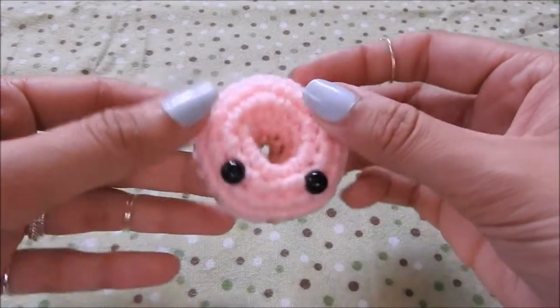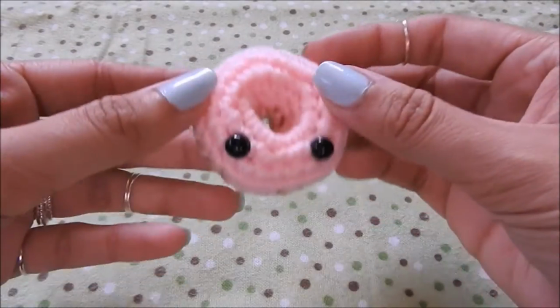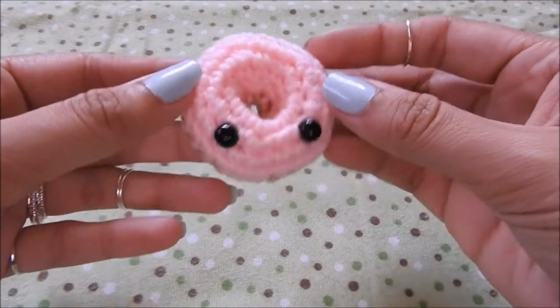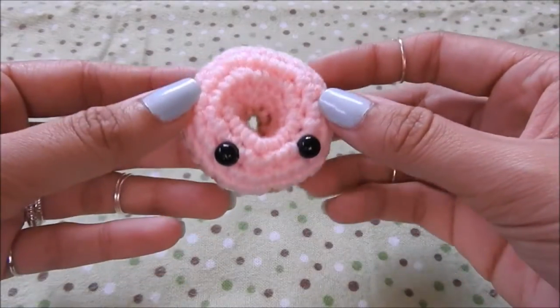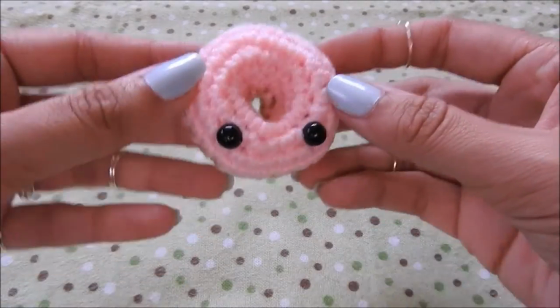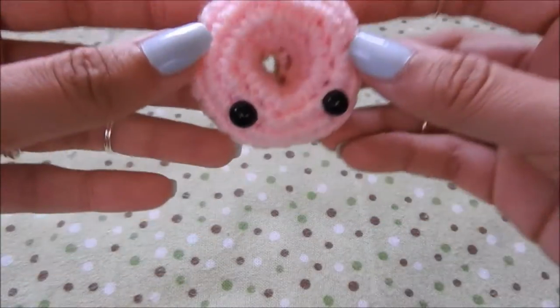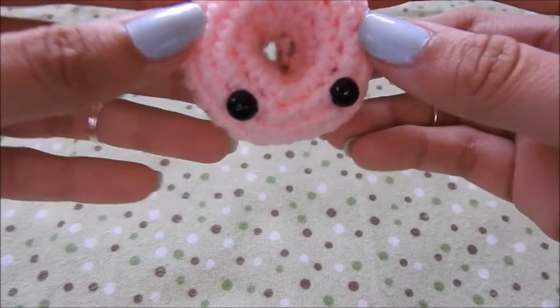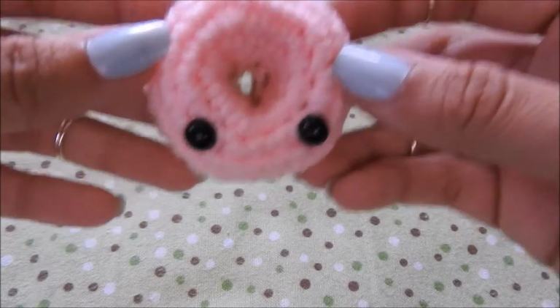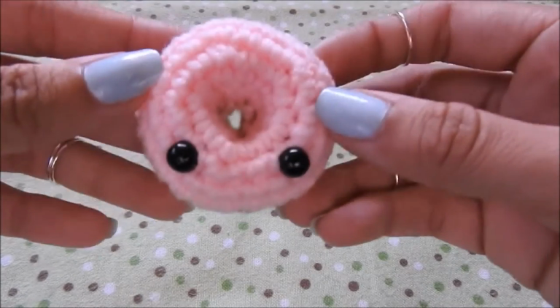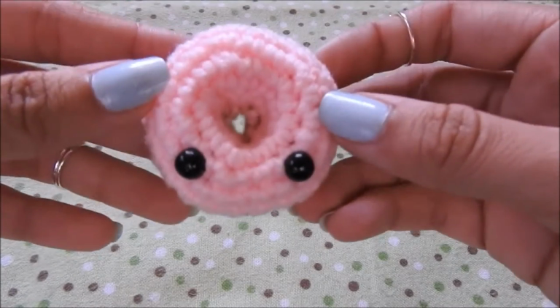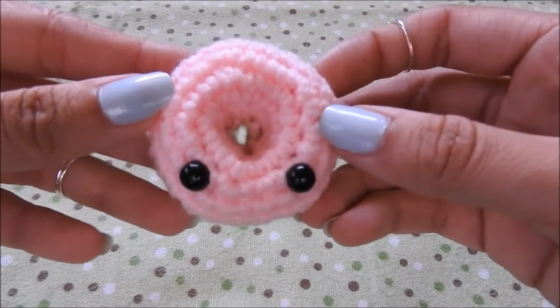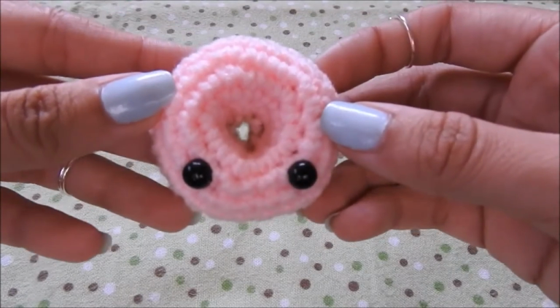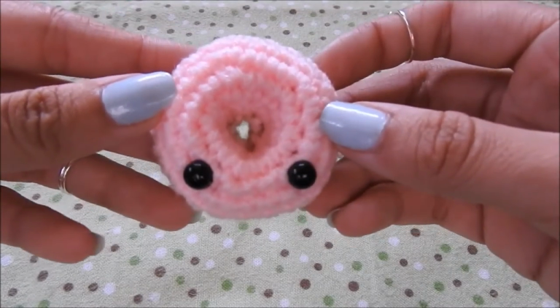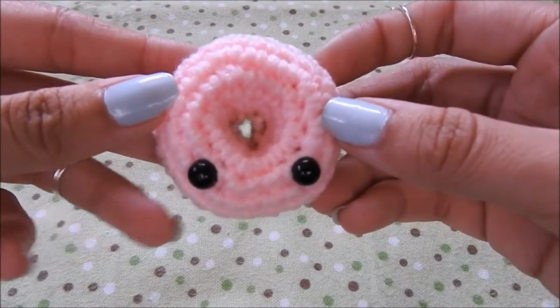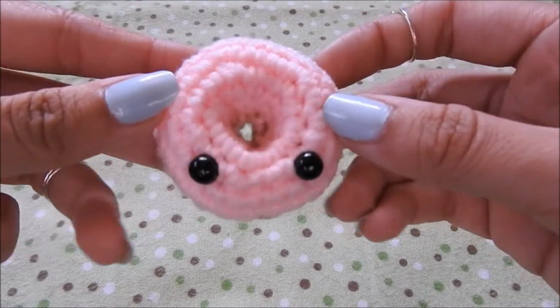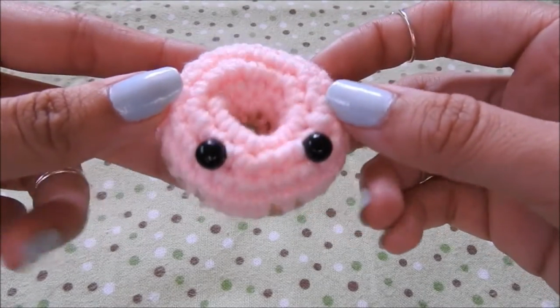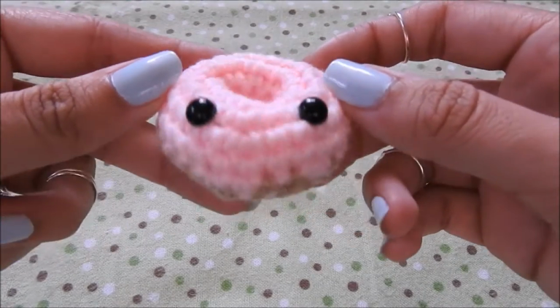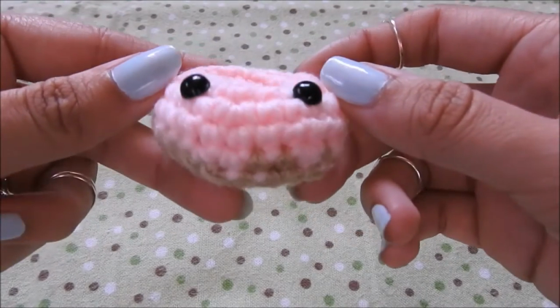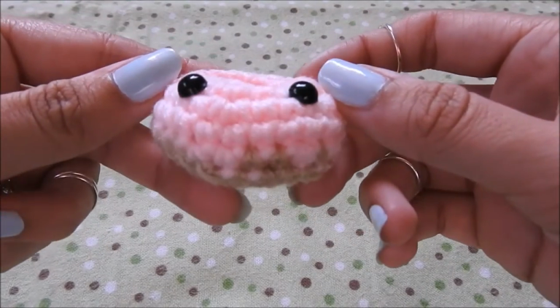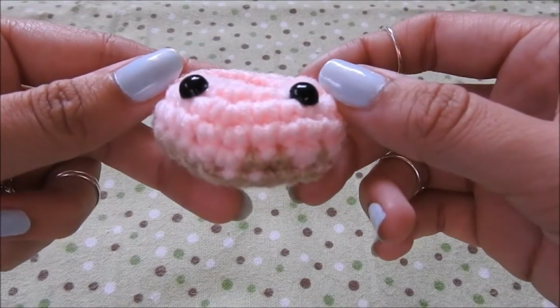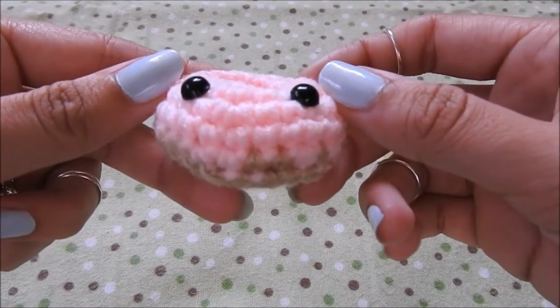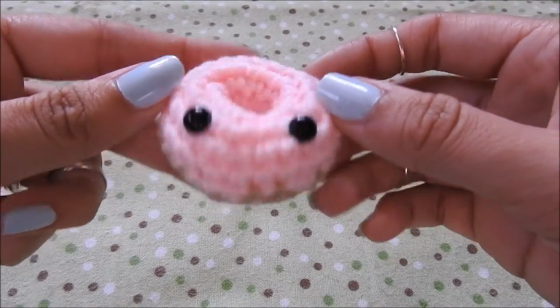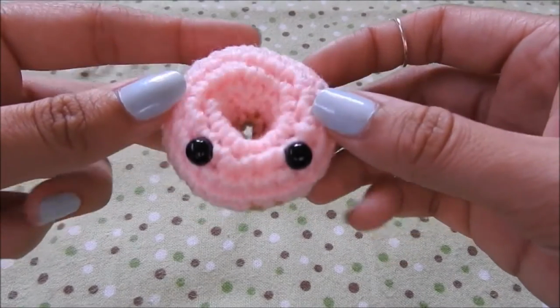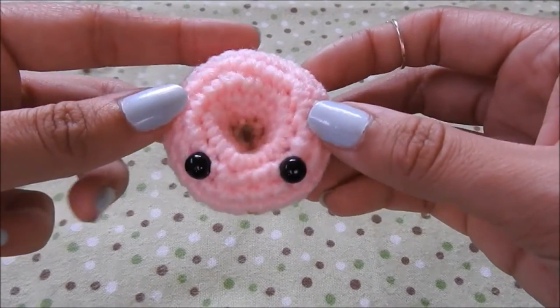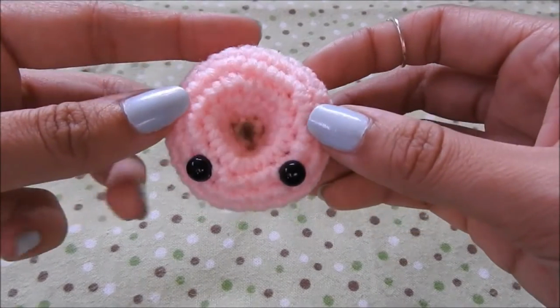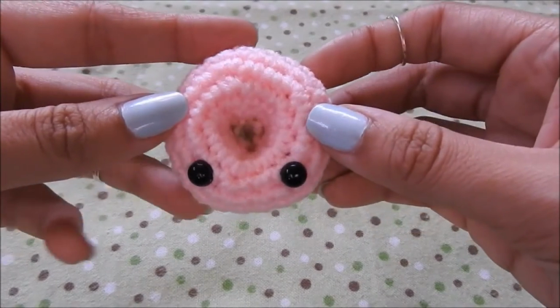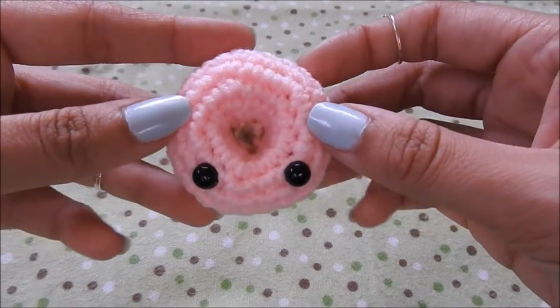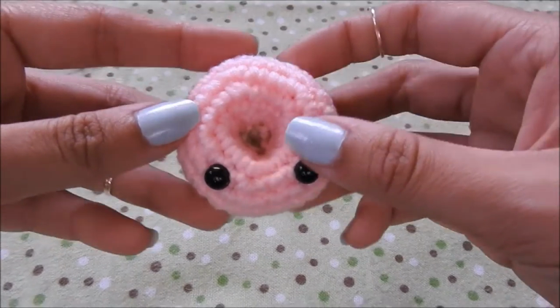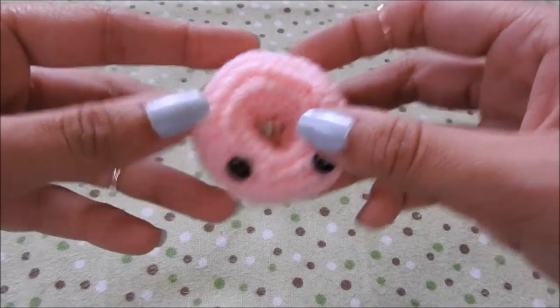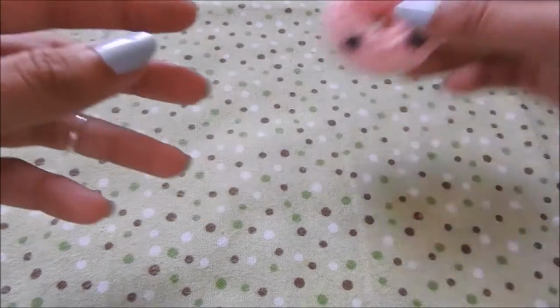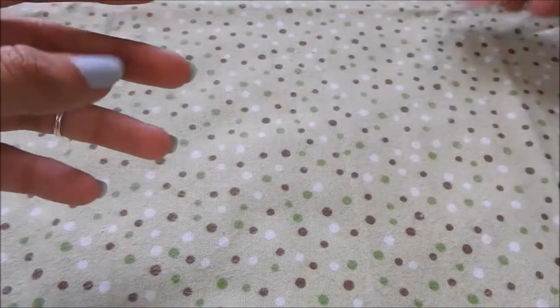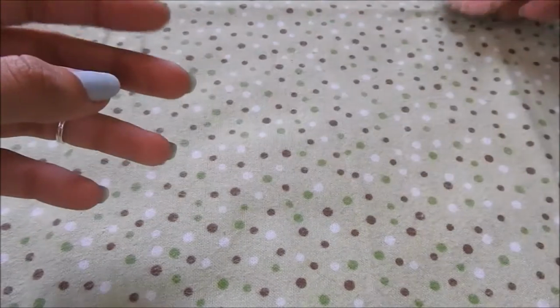First, I have this little pink donut that I made. It was just a random donut.